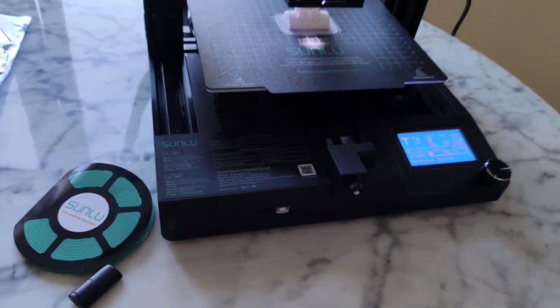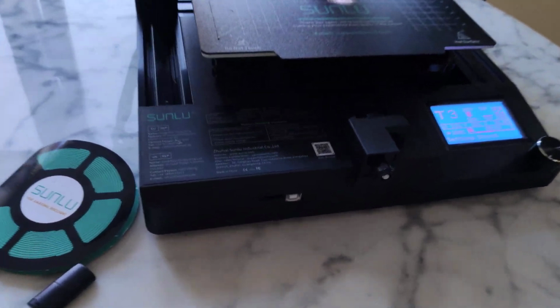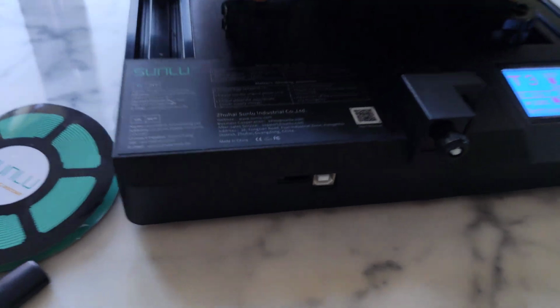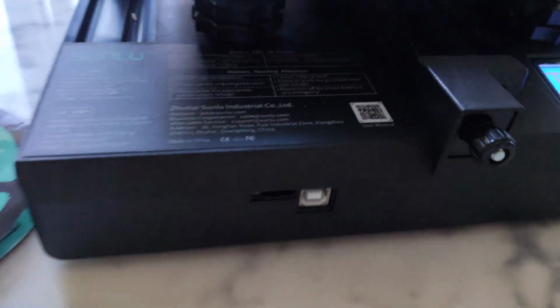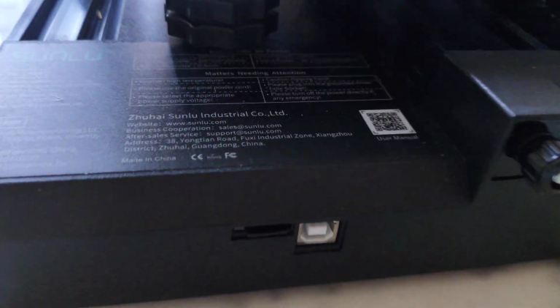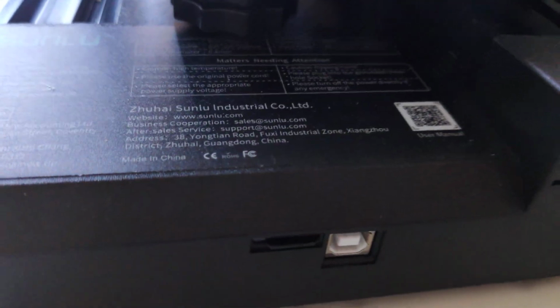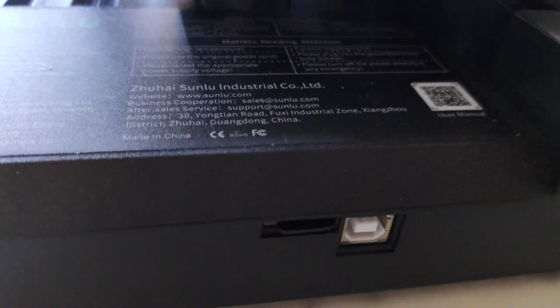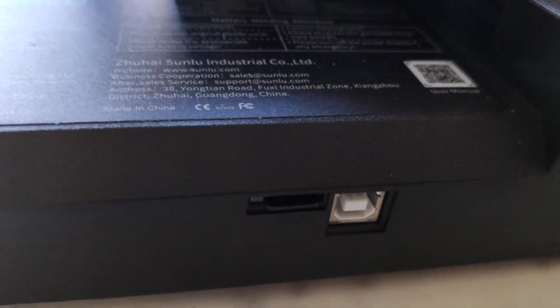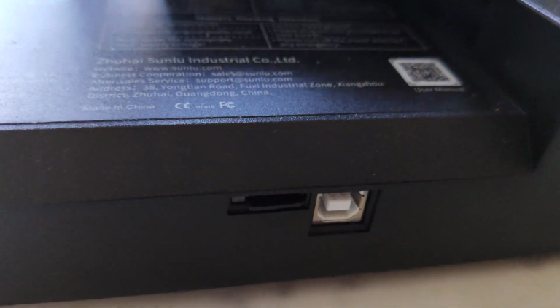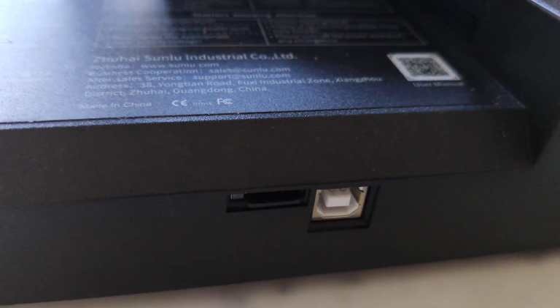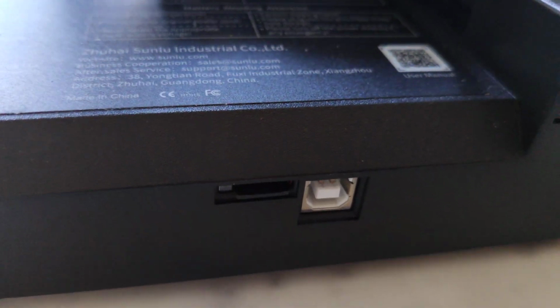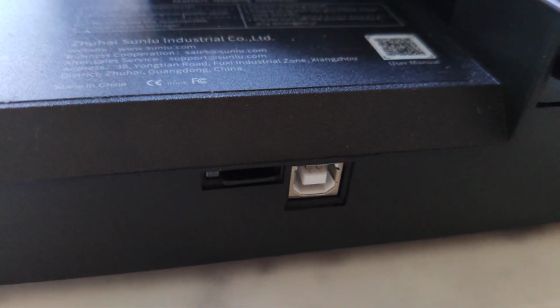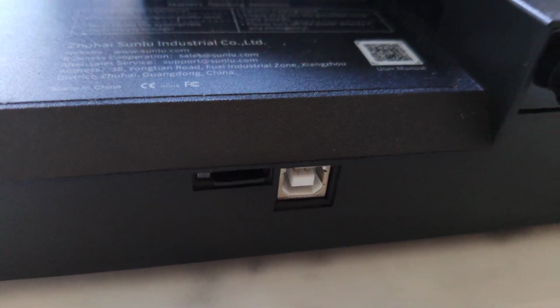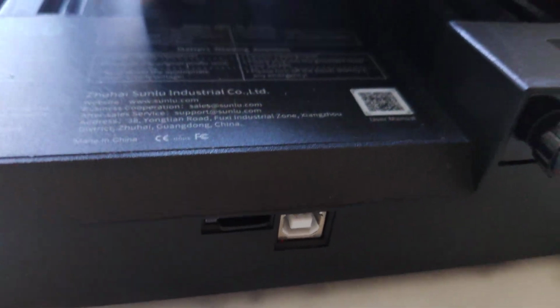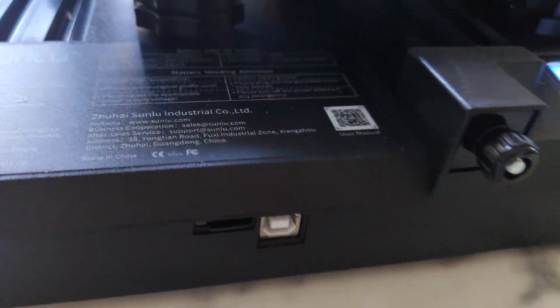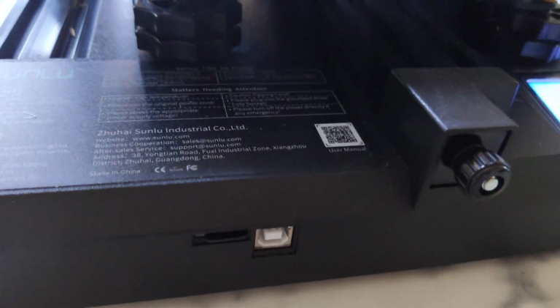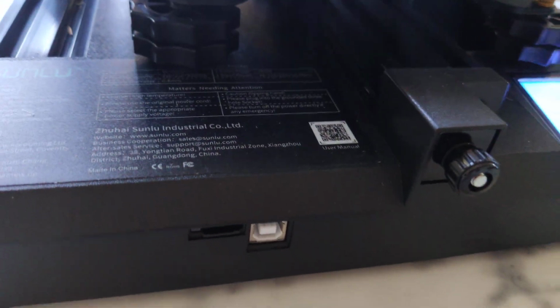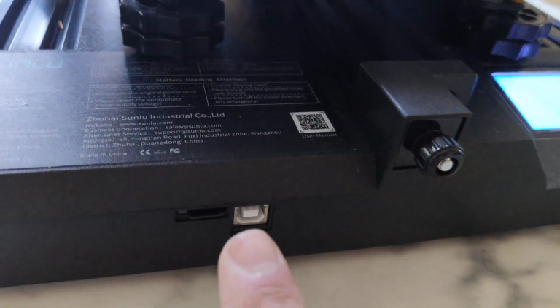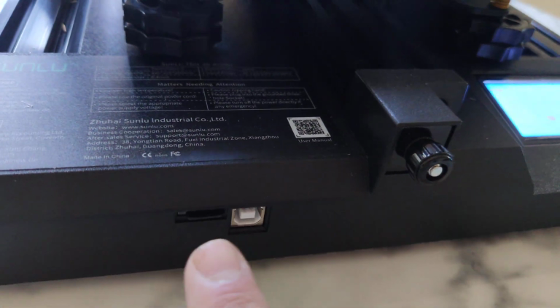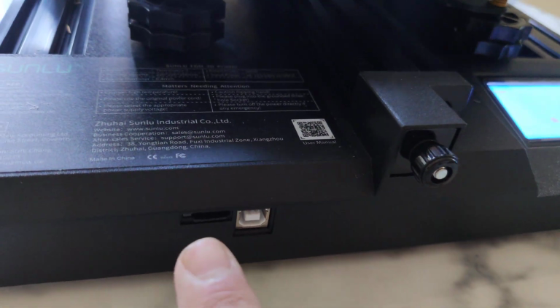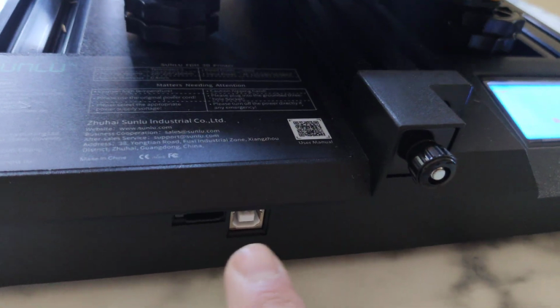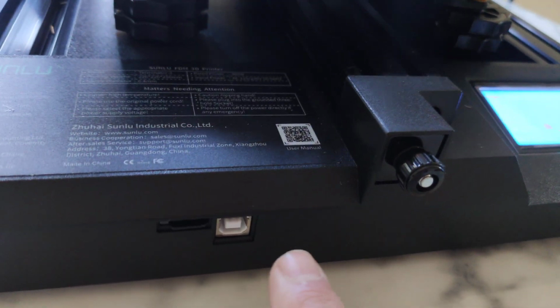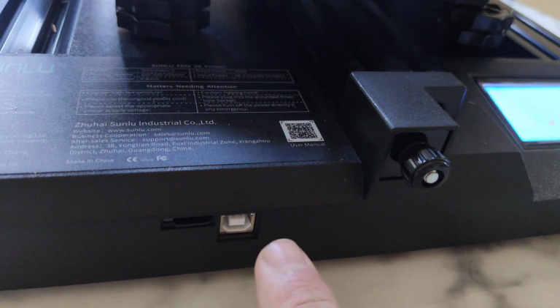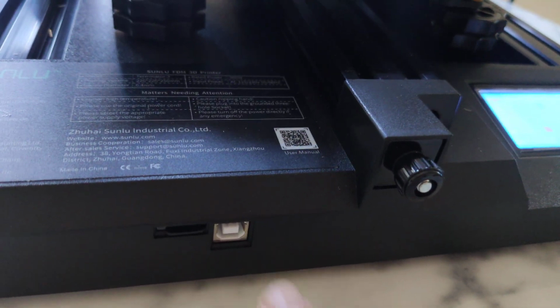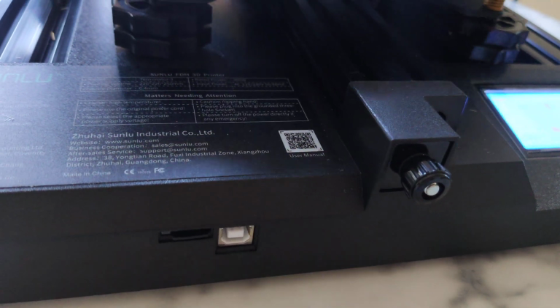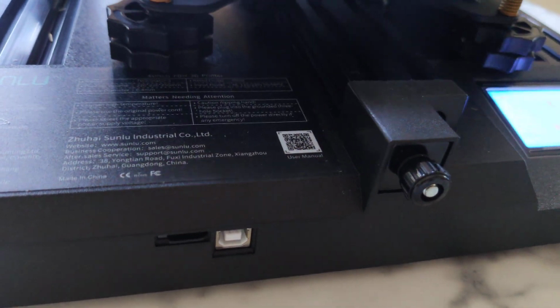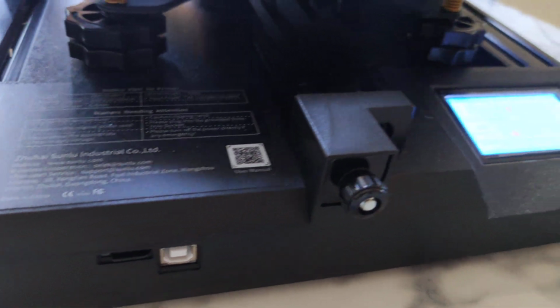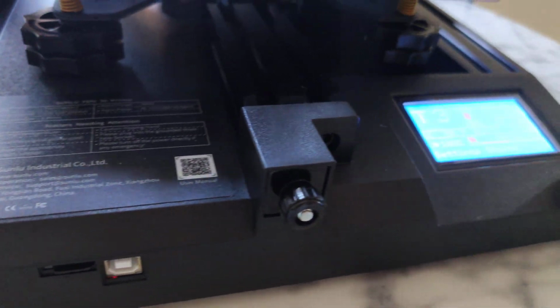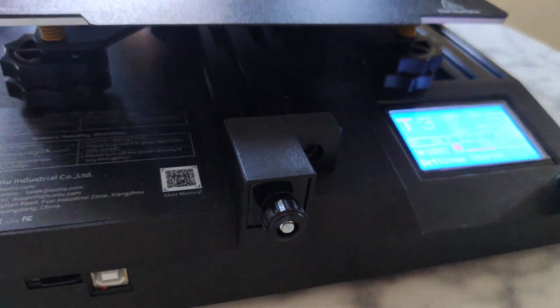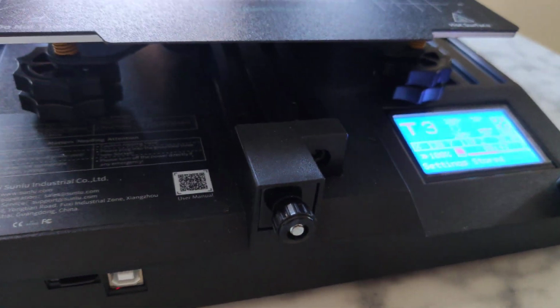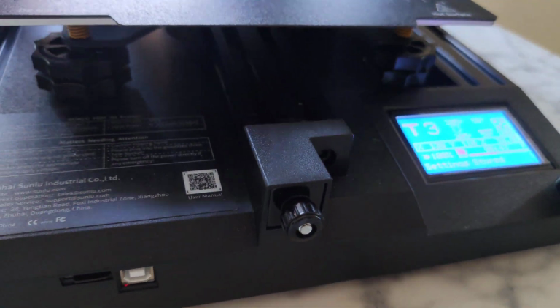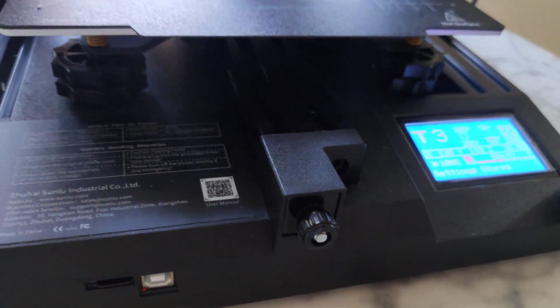I call it a sprinter. The sprinter has an SD card slot and USB port. It's standard.